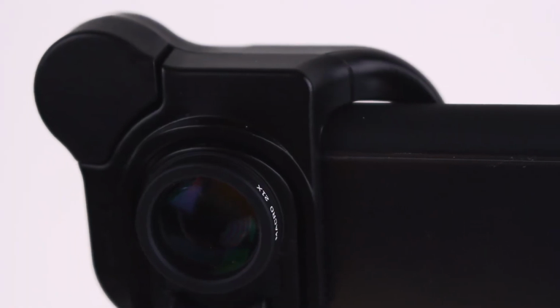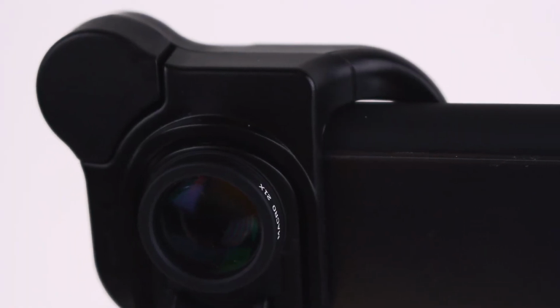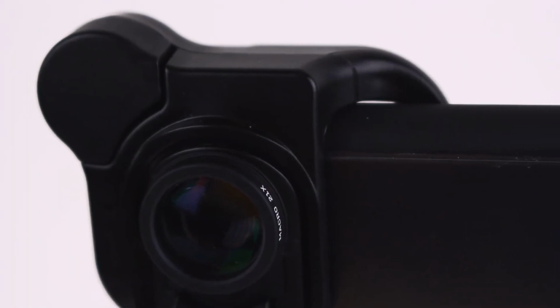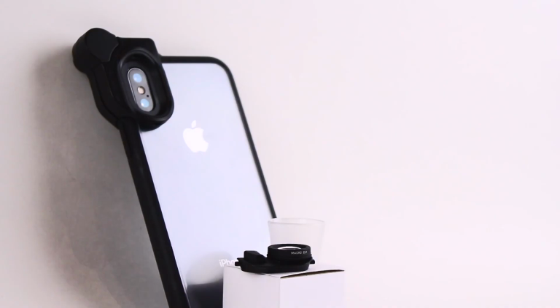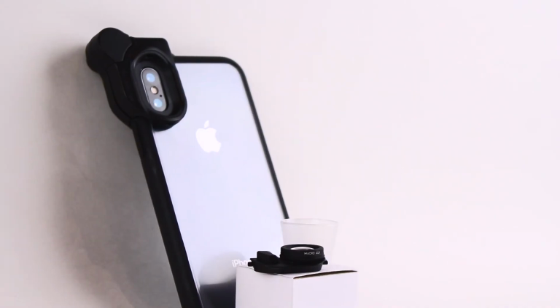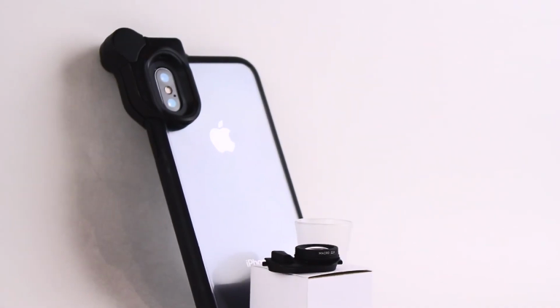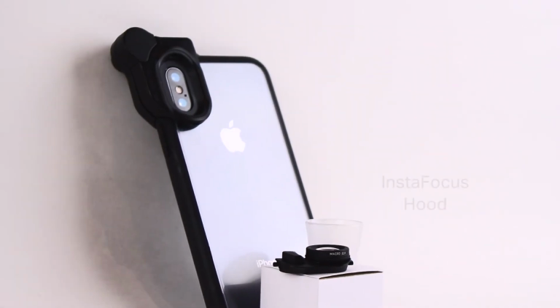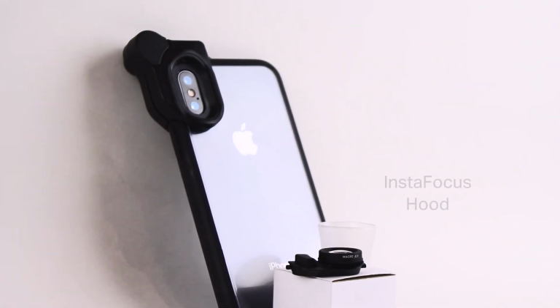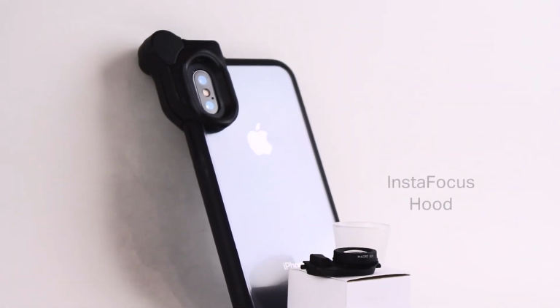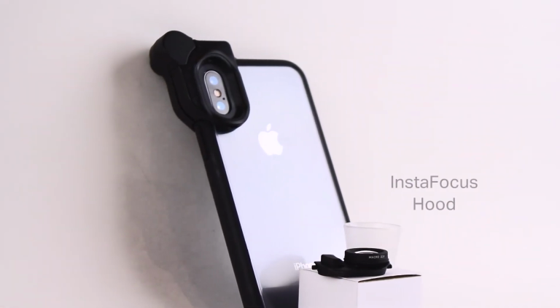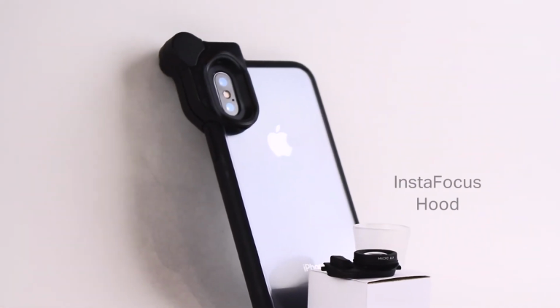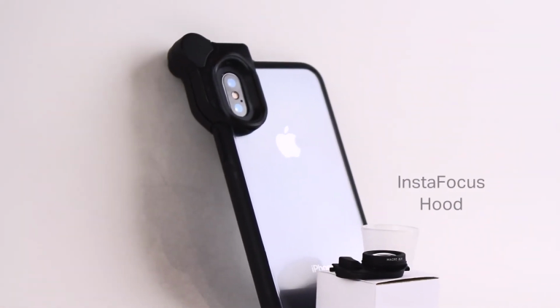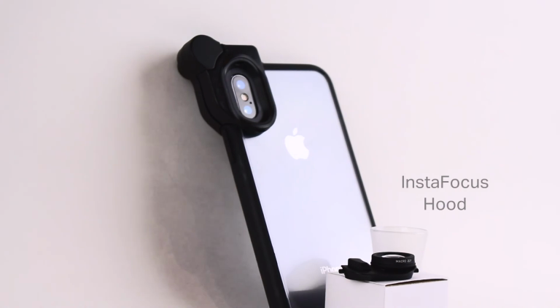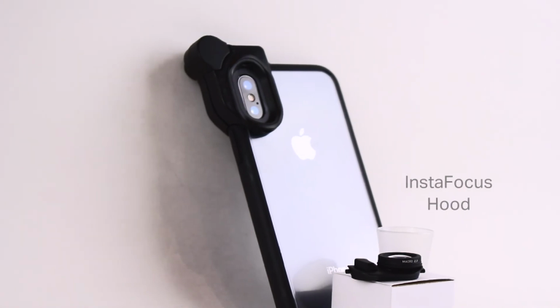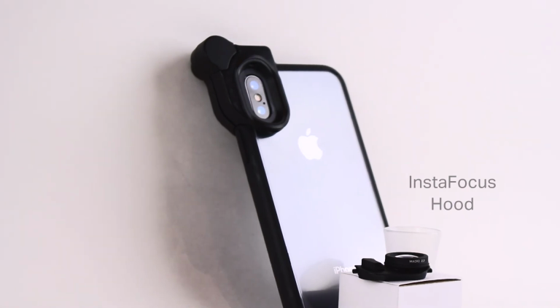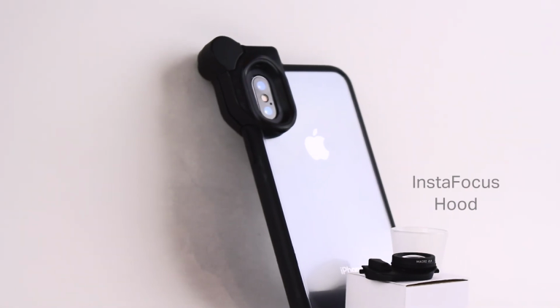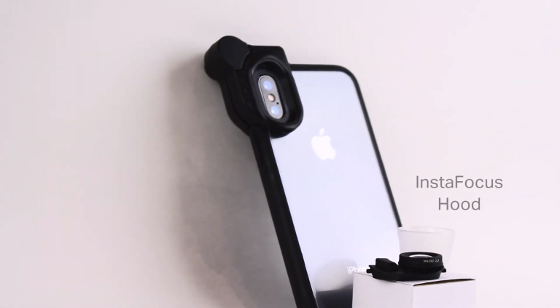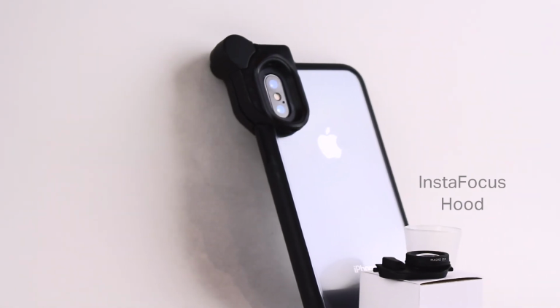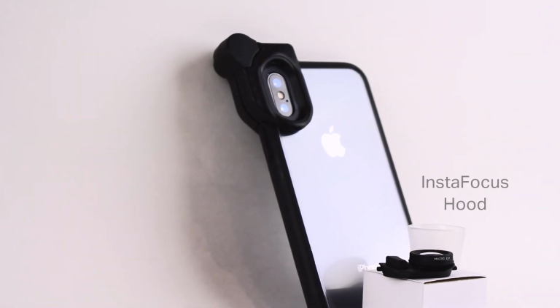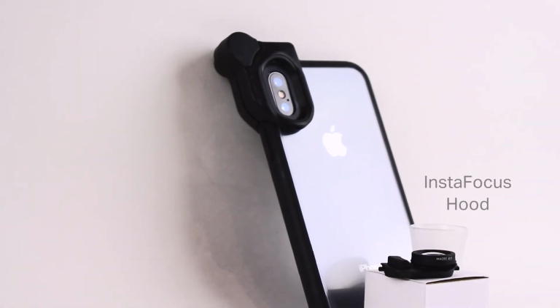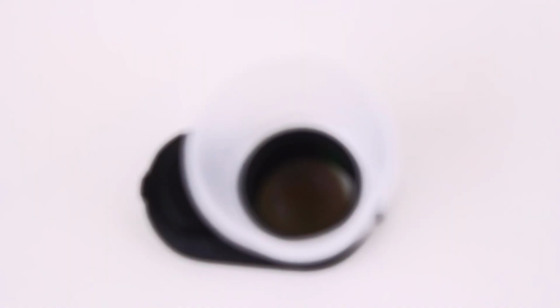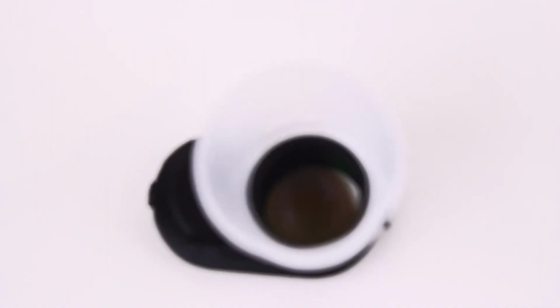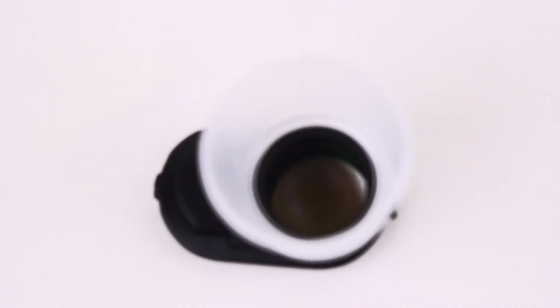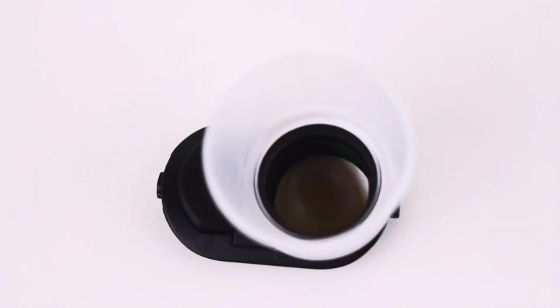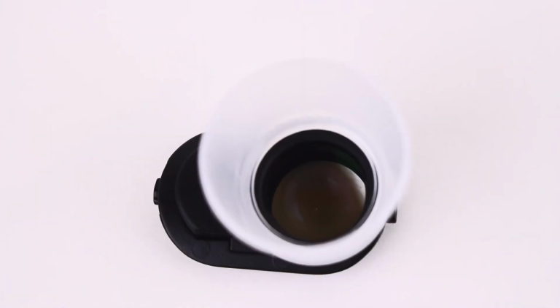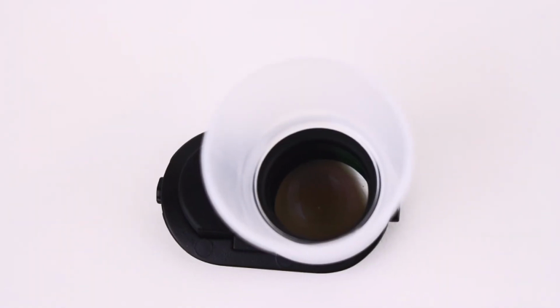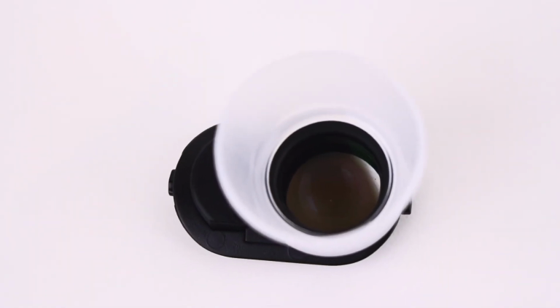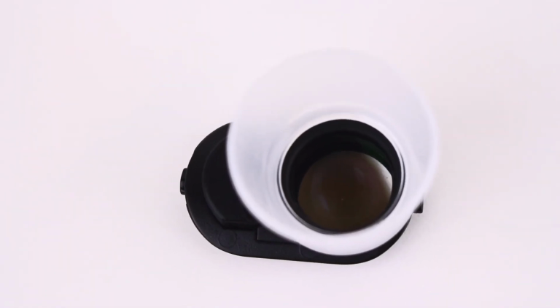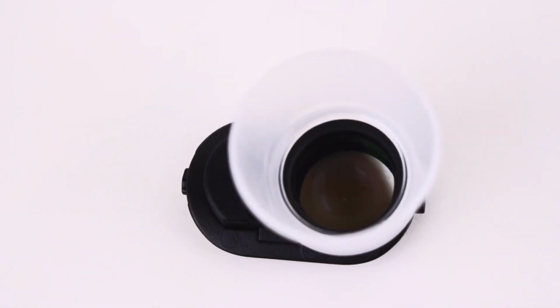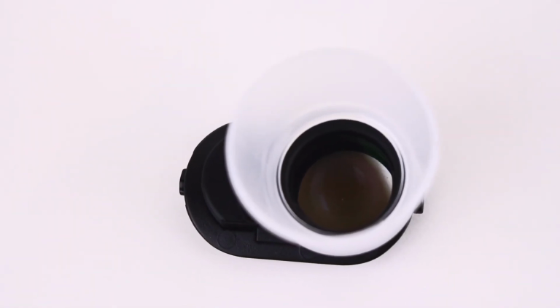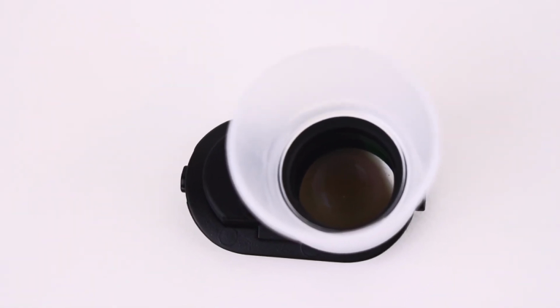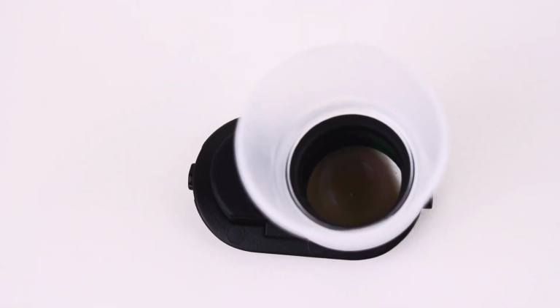Also included is our InstaFocus hood, which is used to collect and diffuse light while being a great tool to help you focus on your subject.